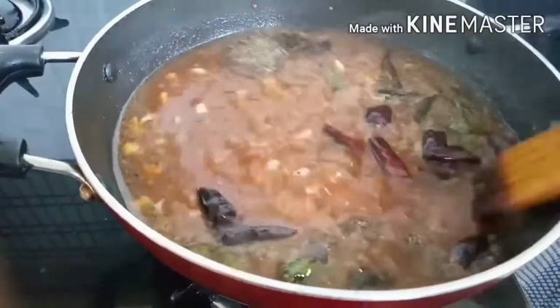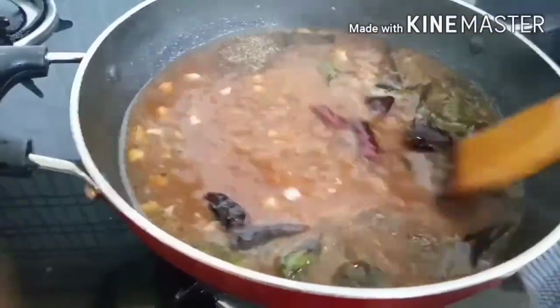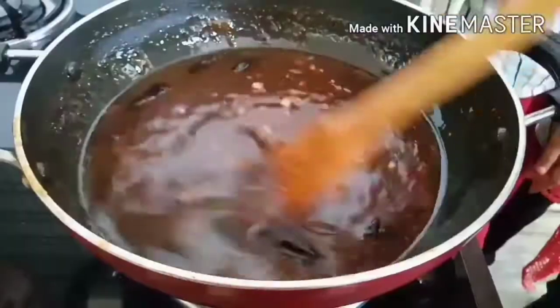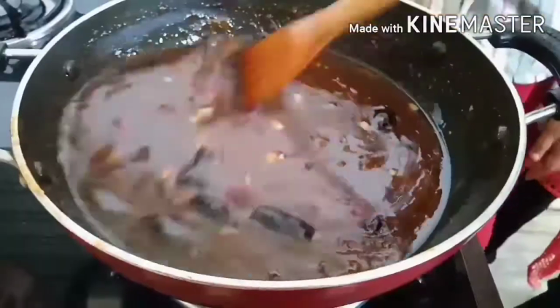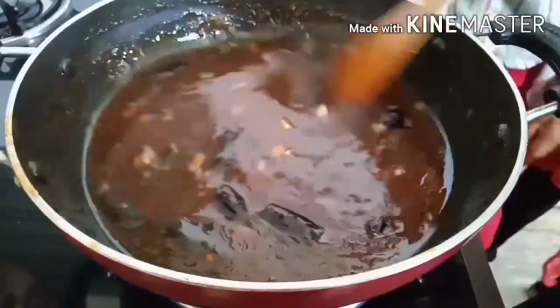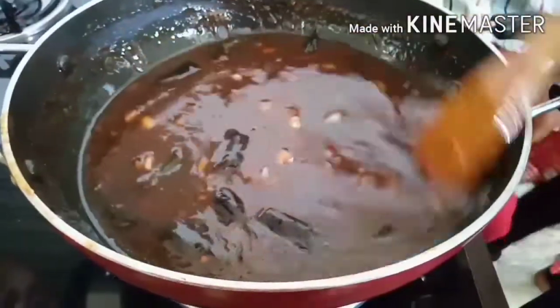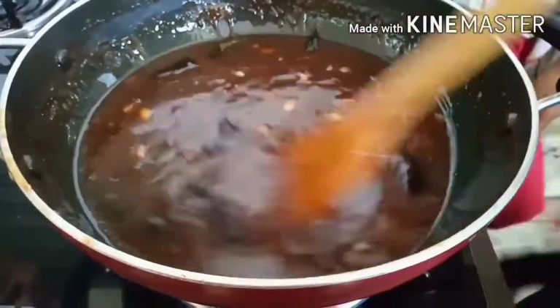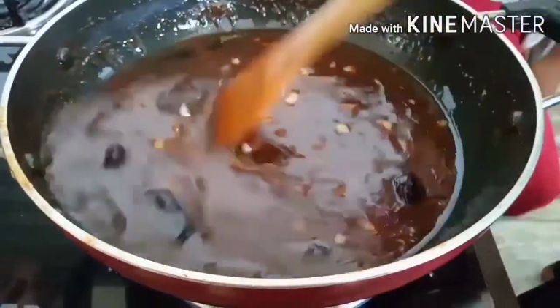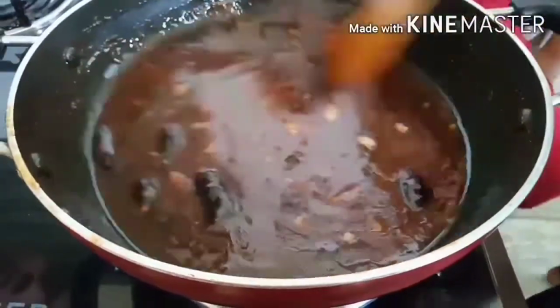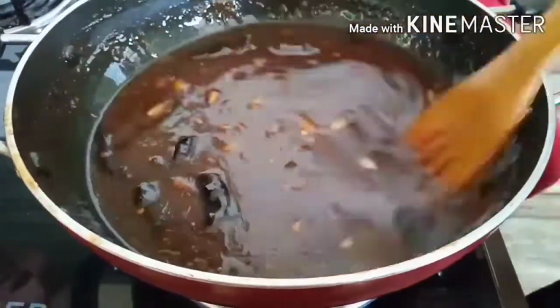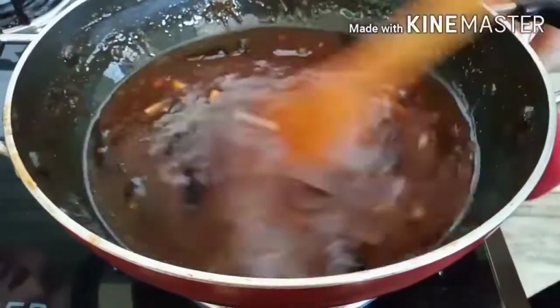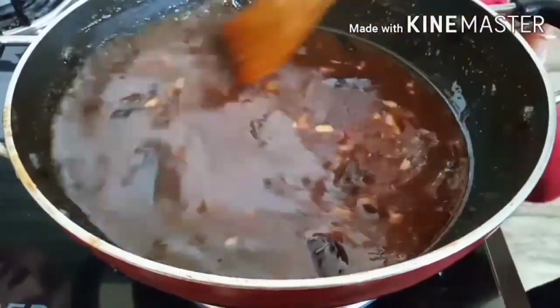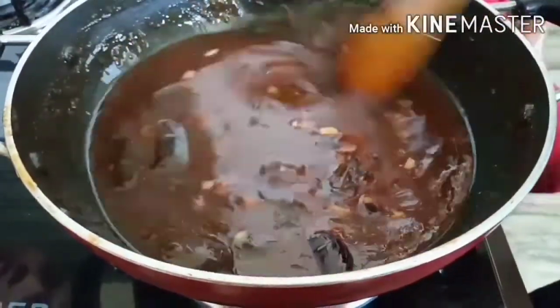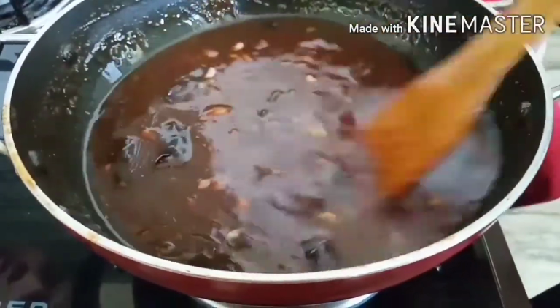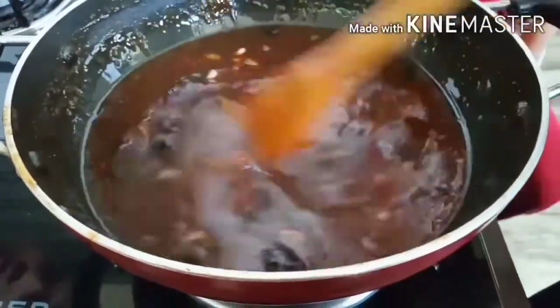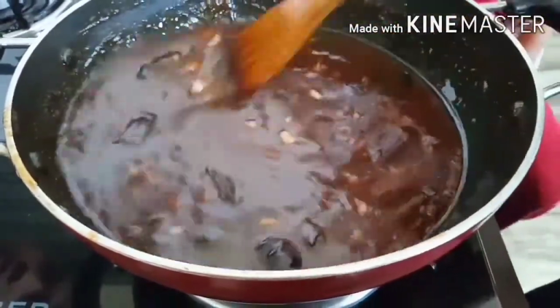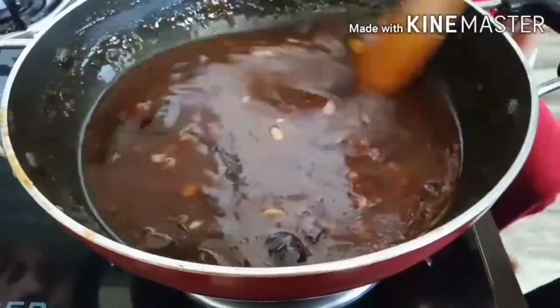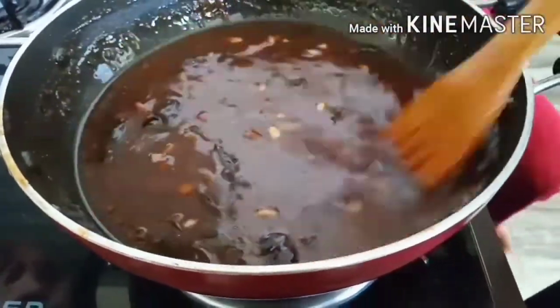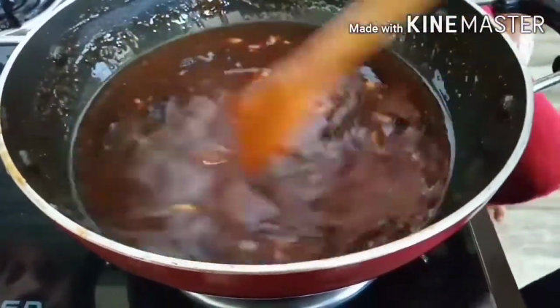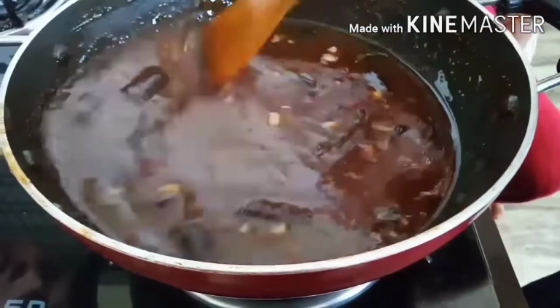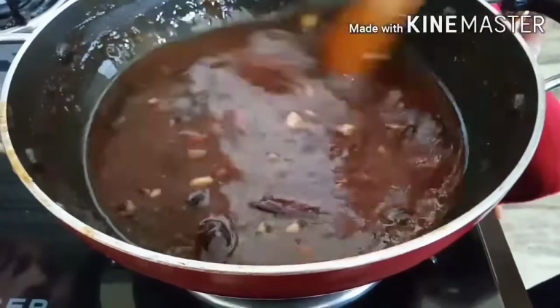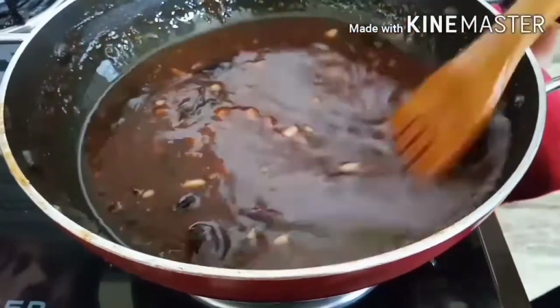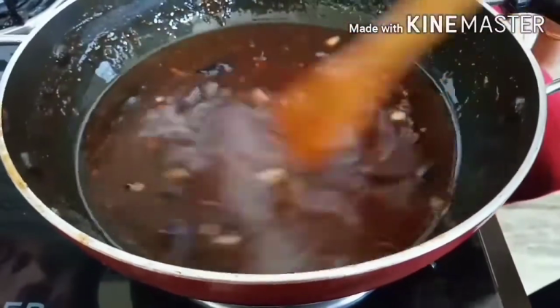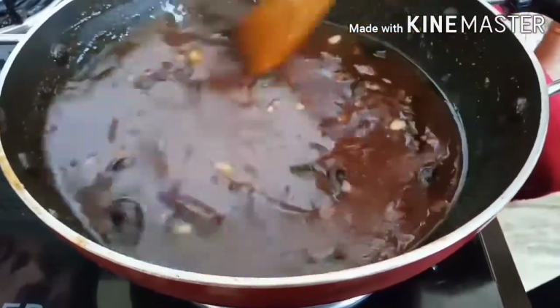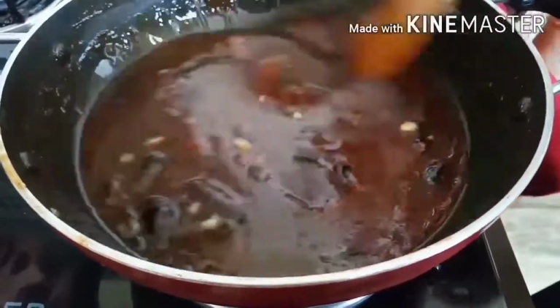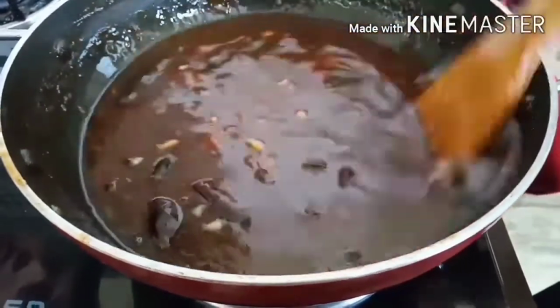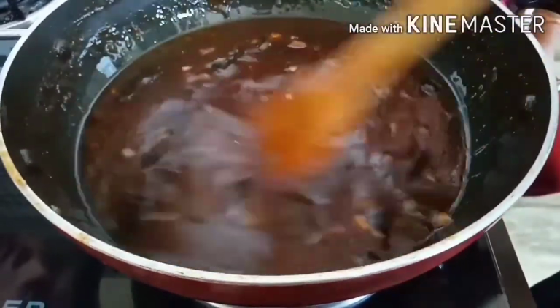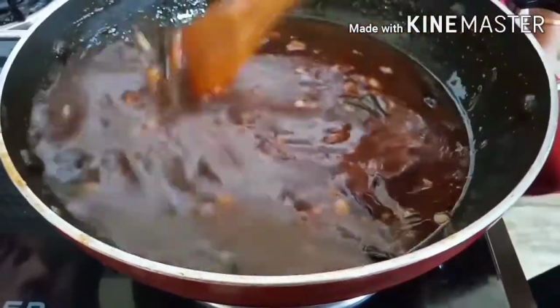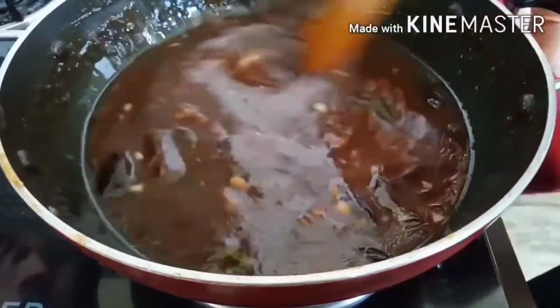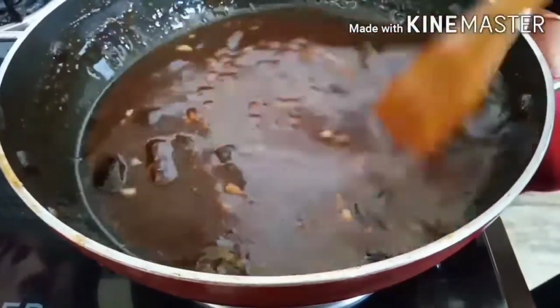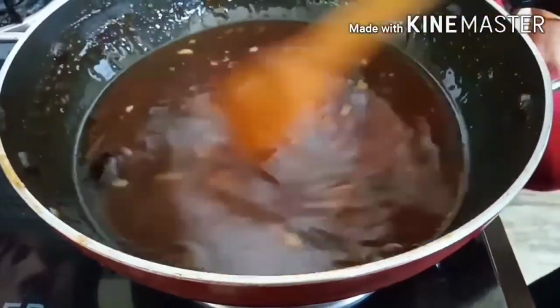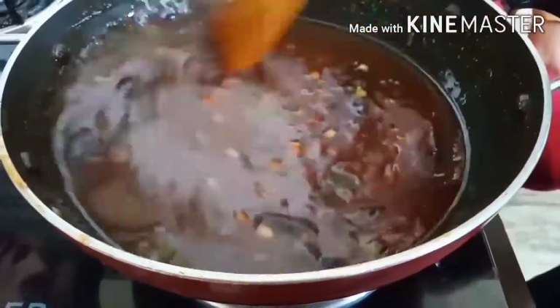After you put some beans in your hands, I am going to cooking the dish.